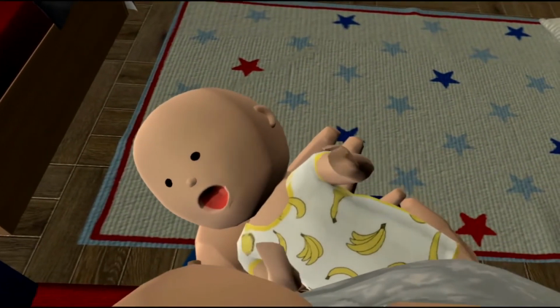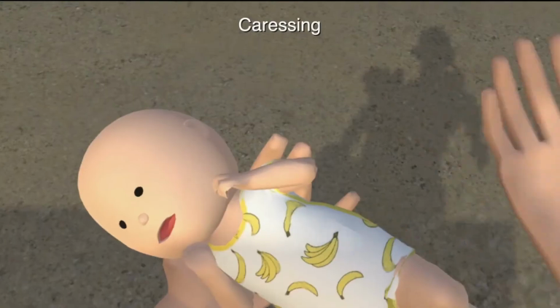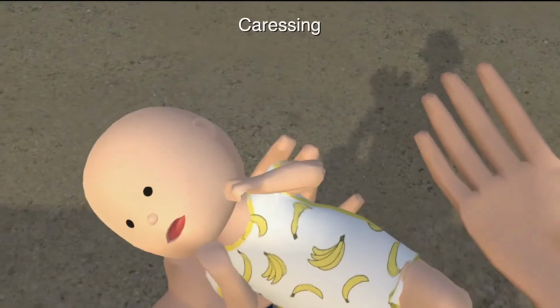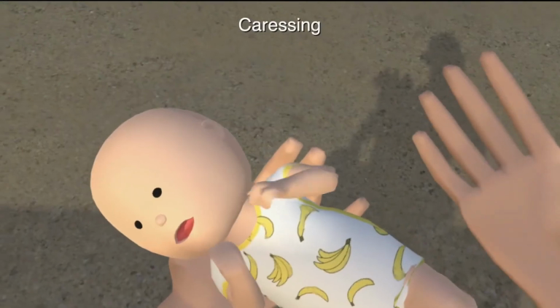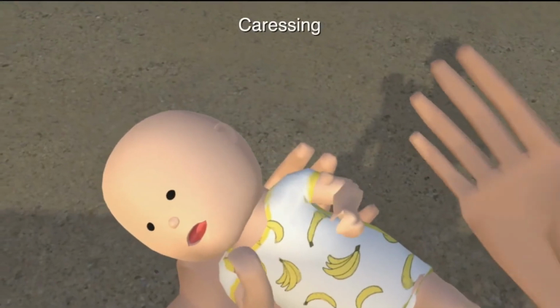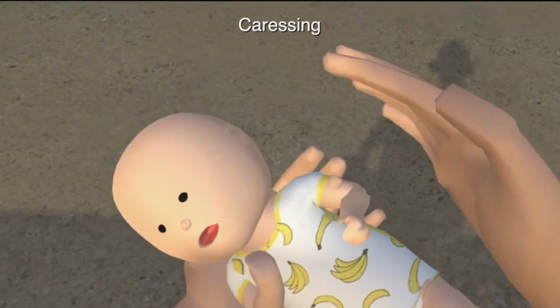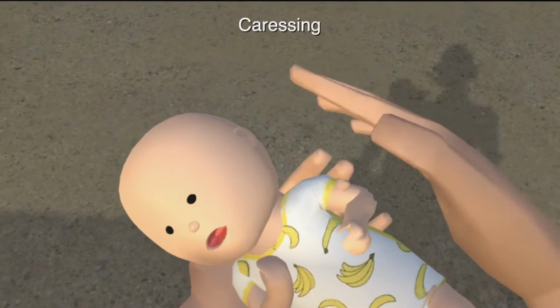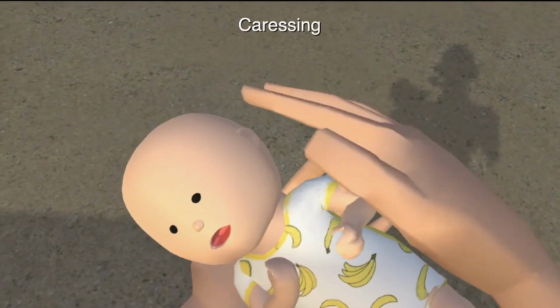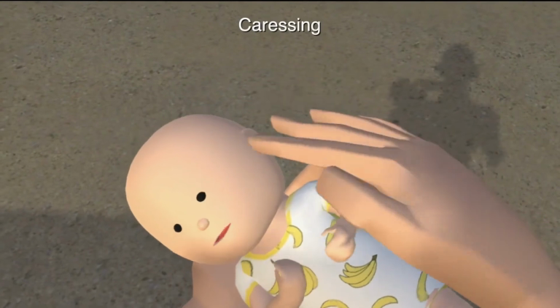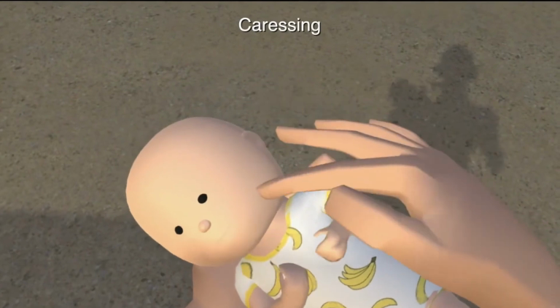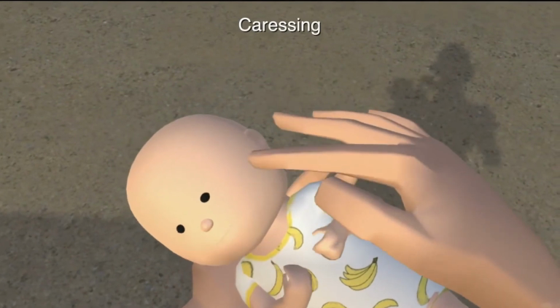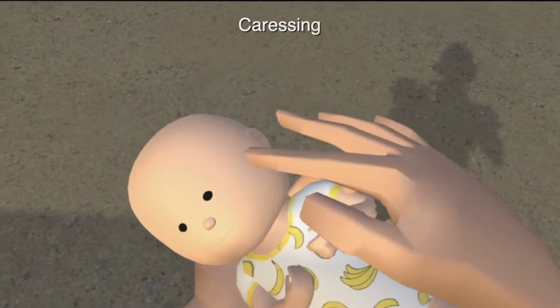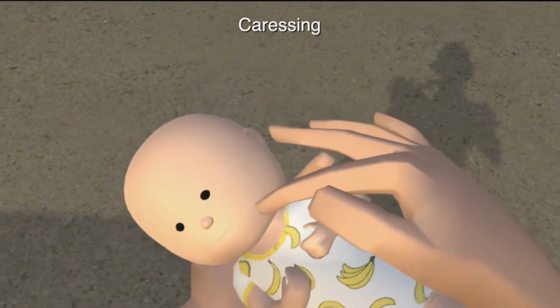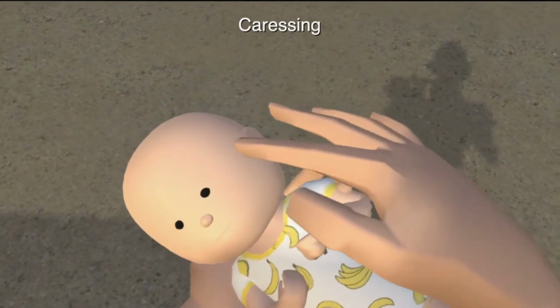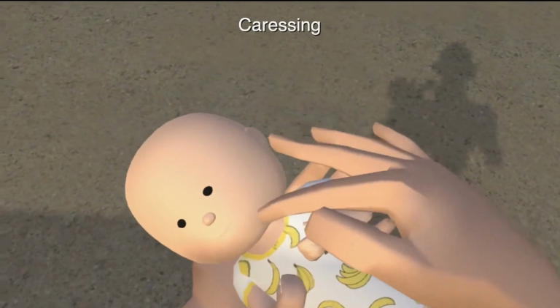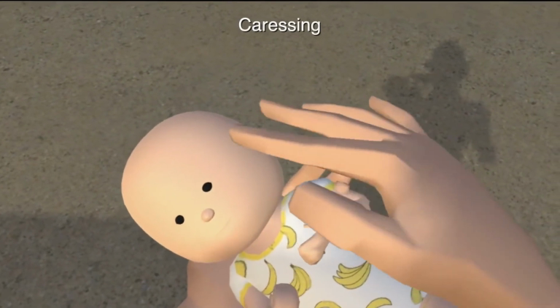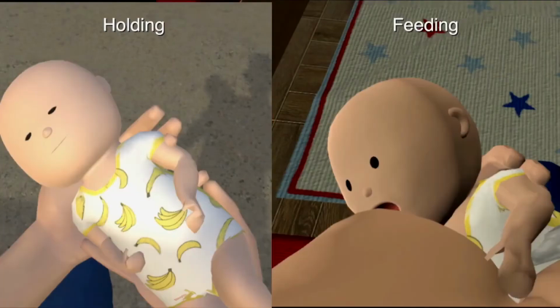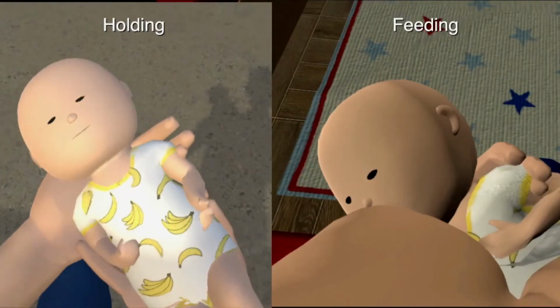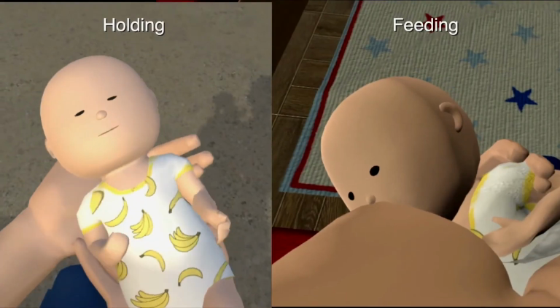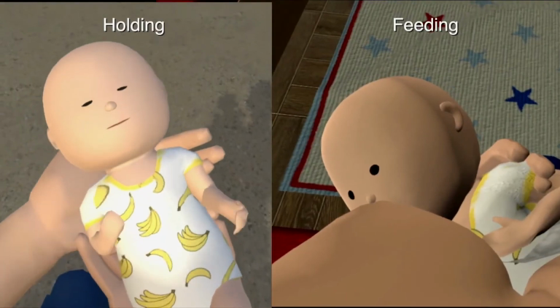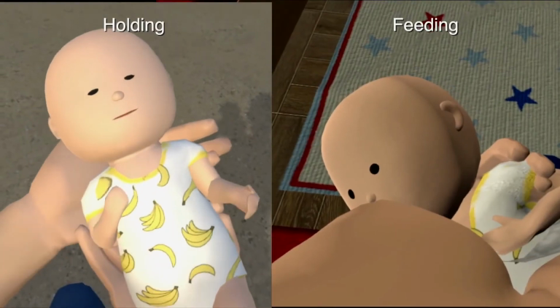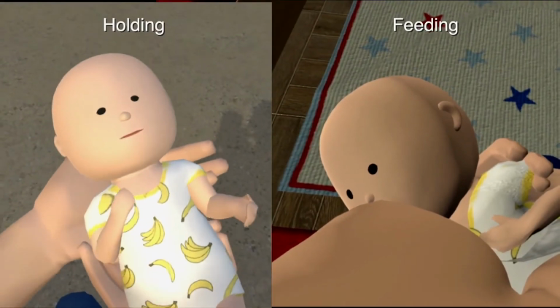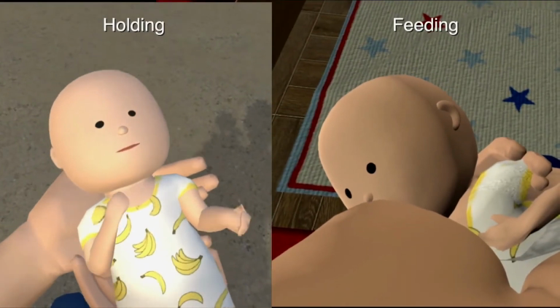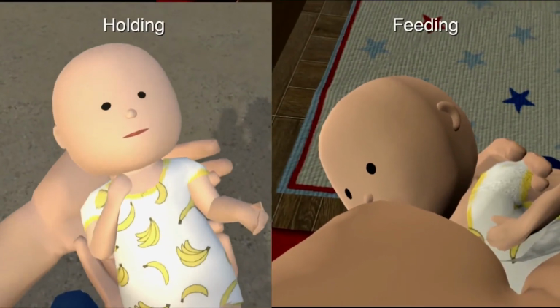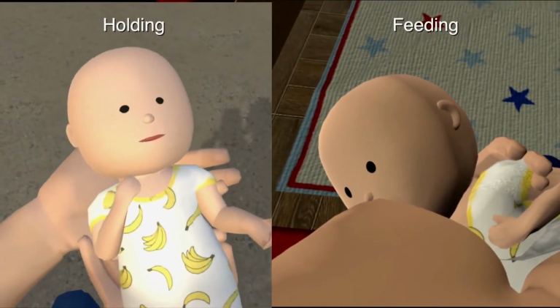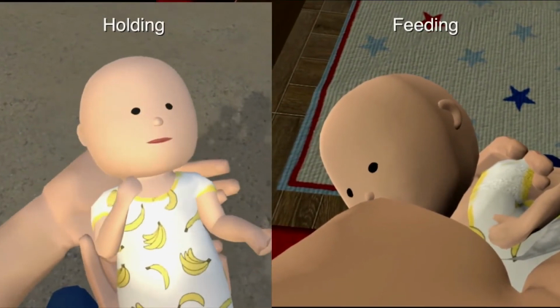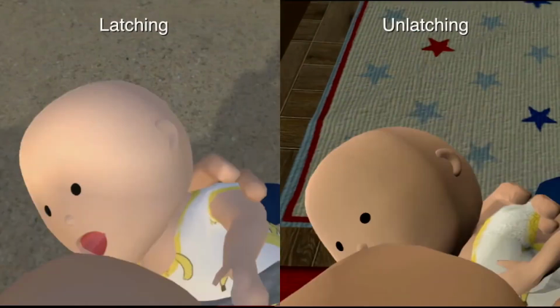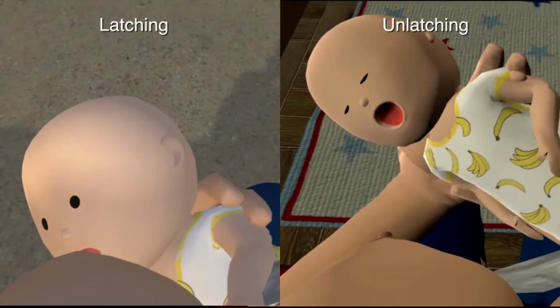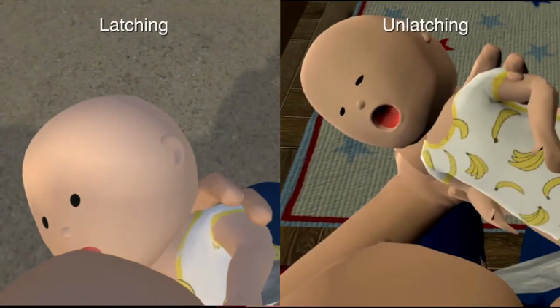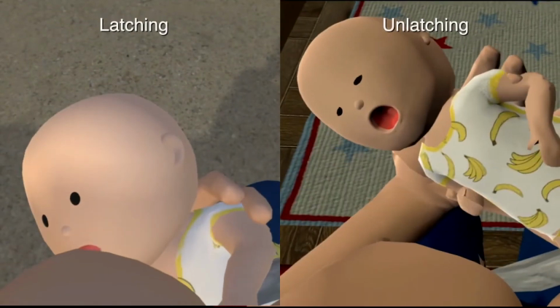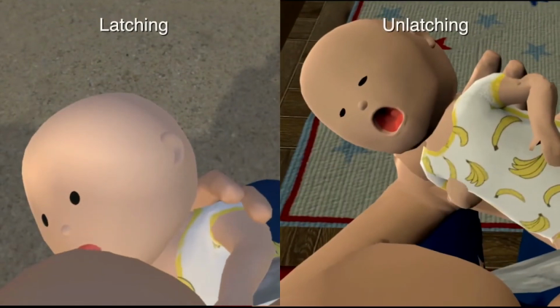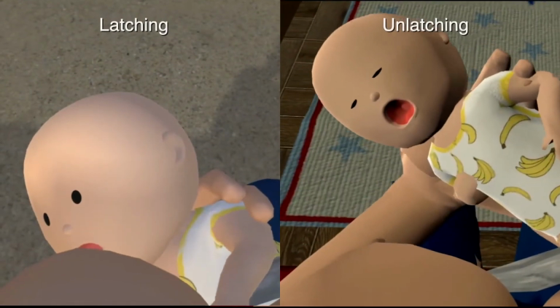The three essential interactions are: caressing the baby, holding and feeding, and latching and latching.